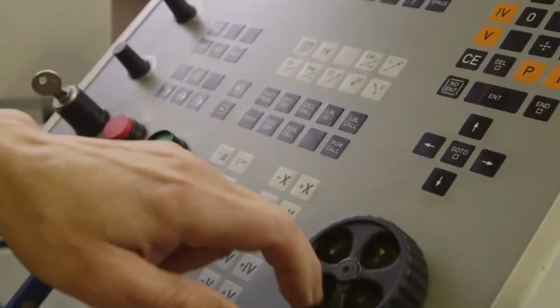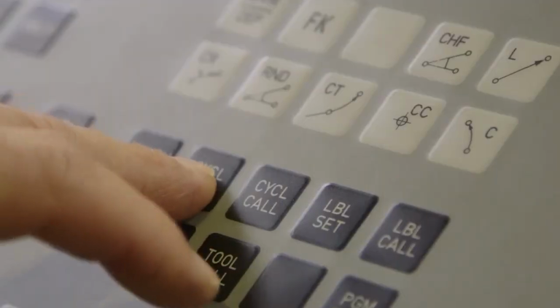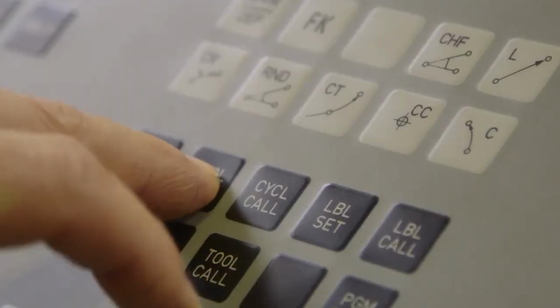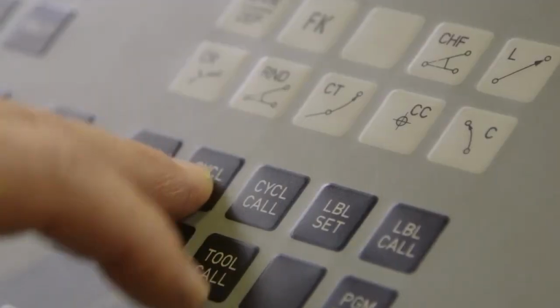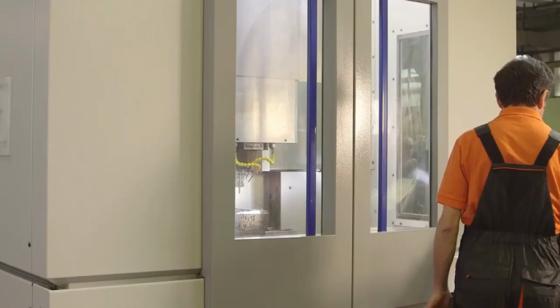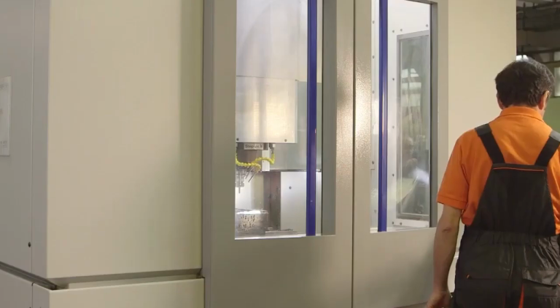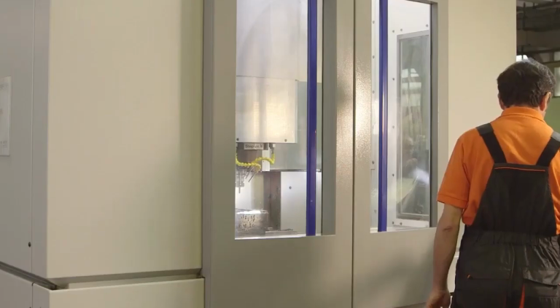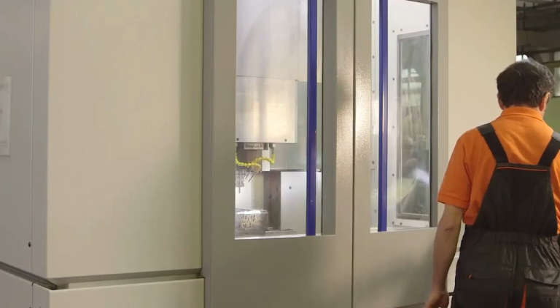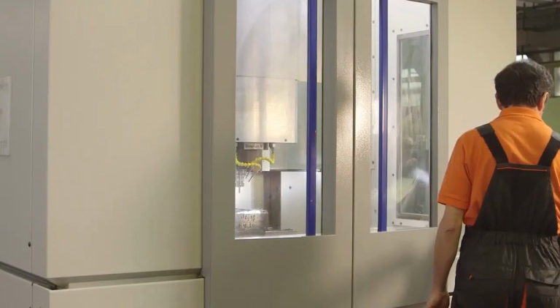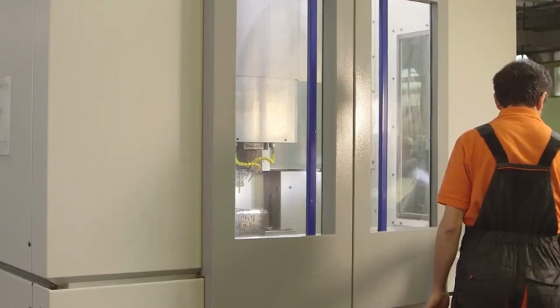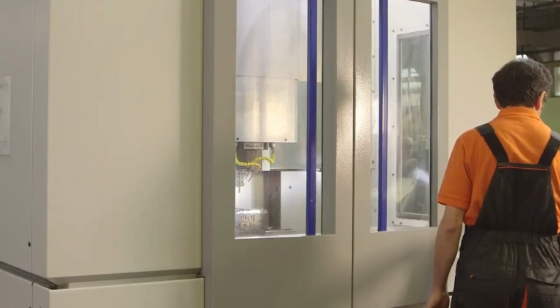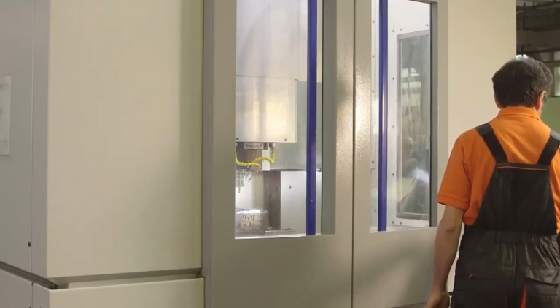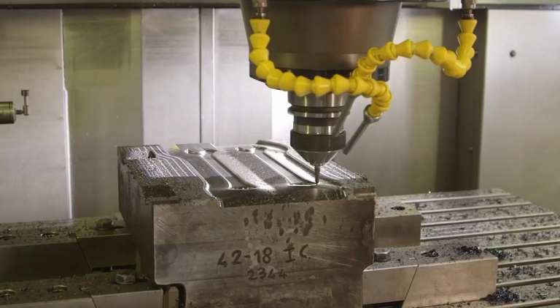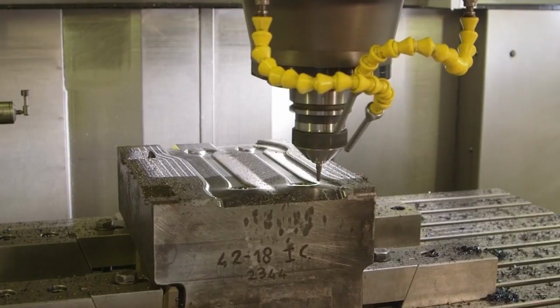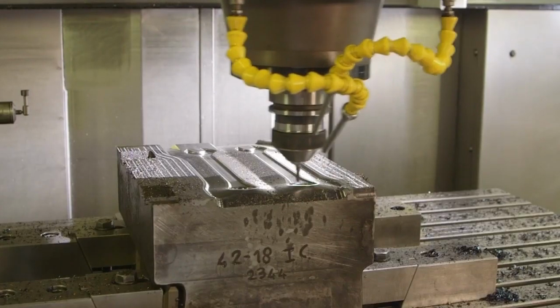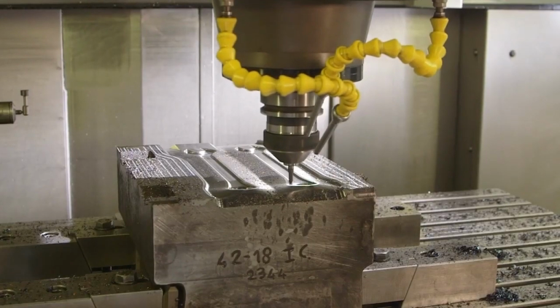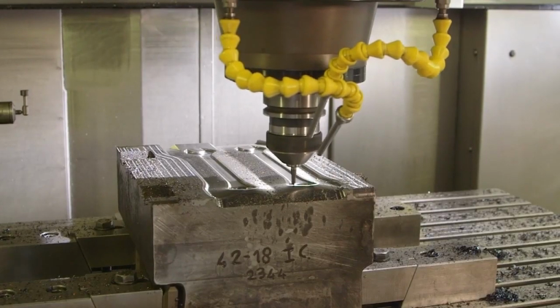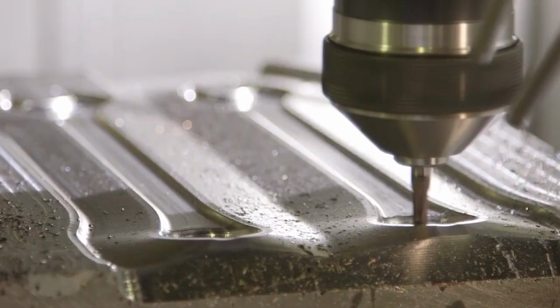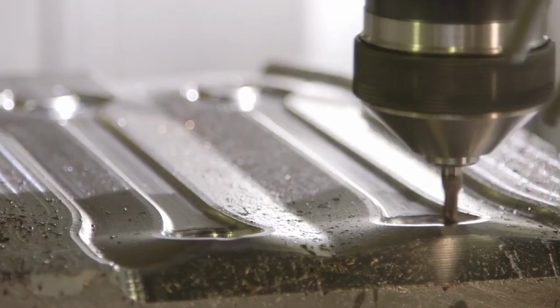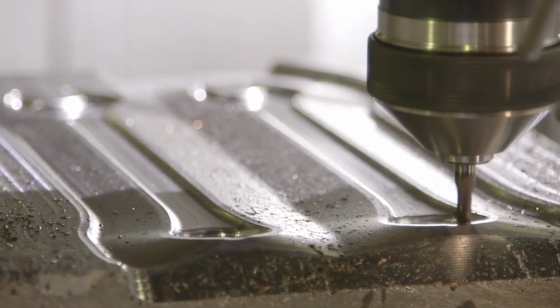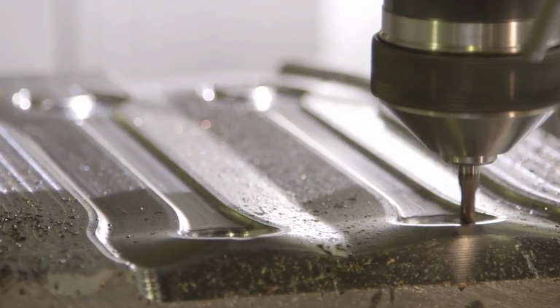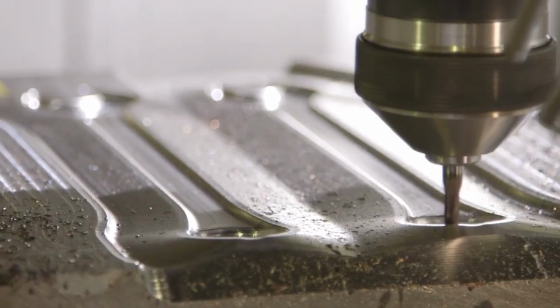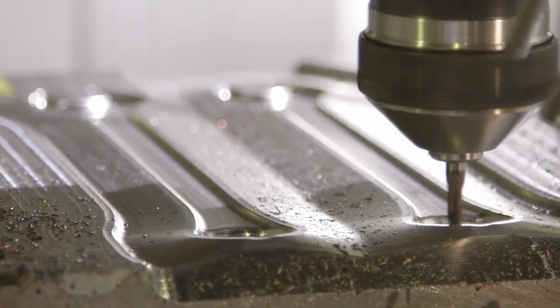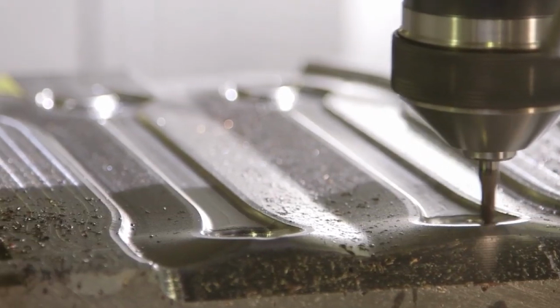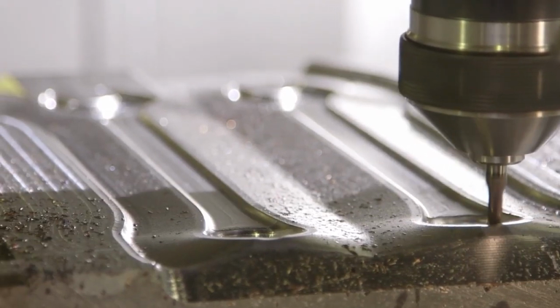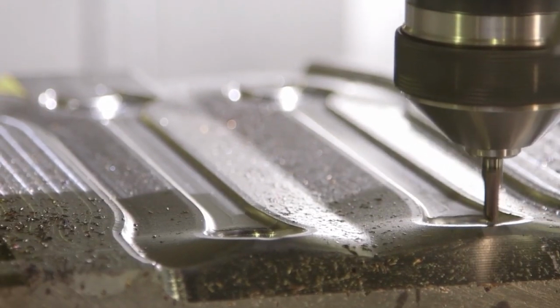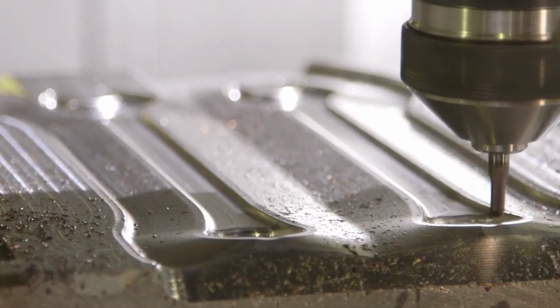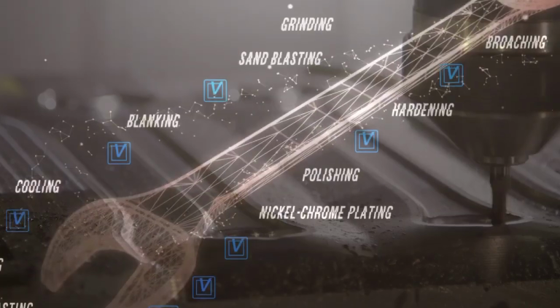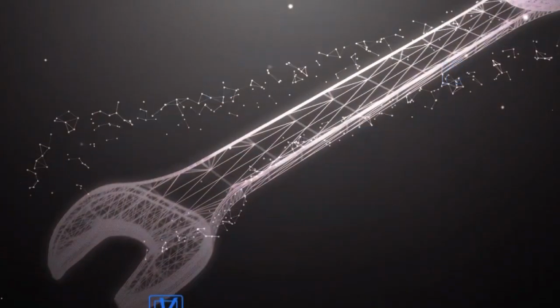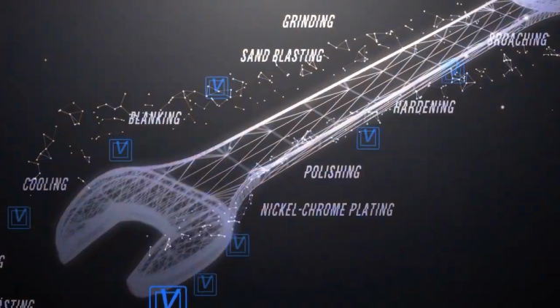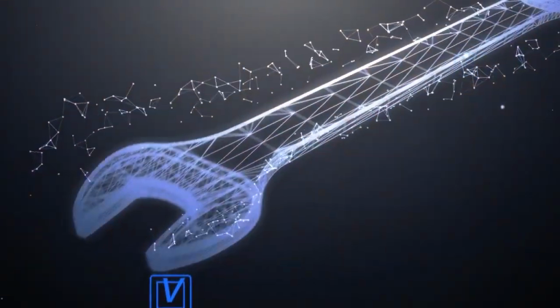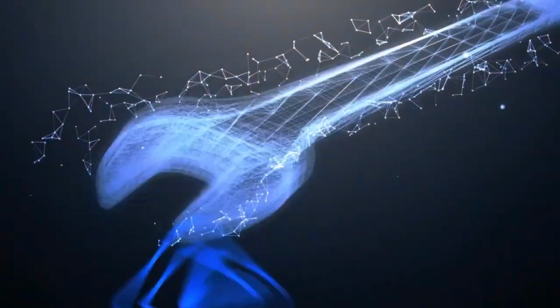Therefore, it is necessary that the inner surface of the receptacle space is hard, perfectly circular, and of a high frictional coefficient.